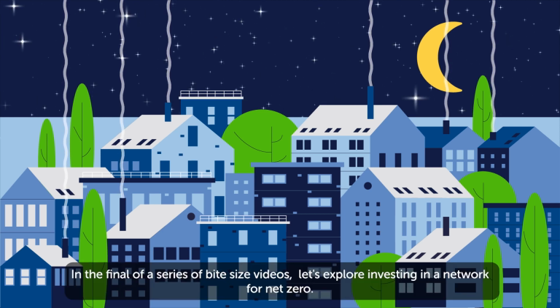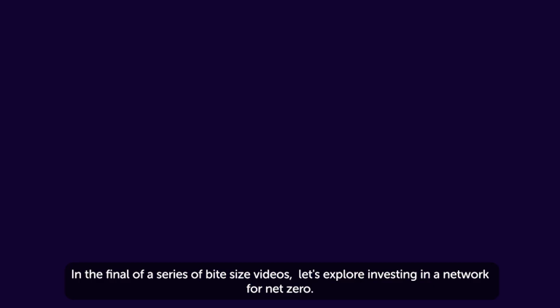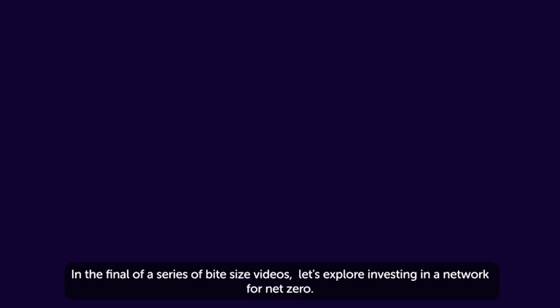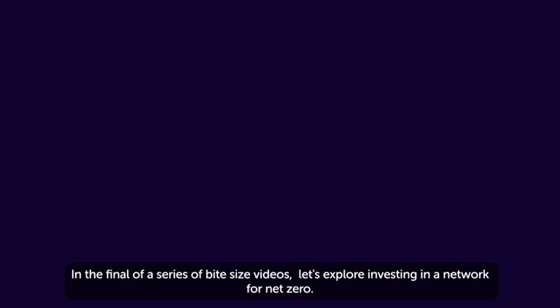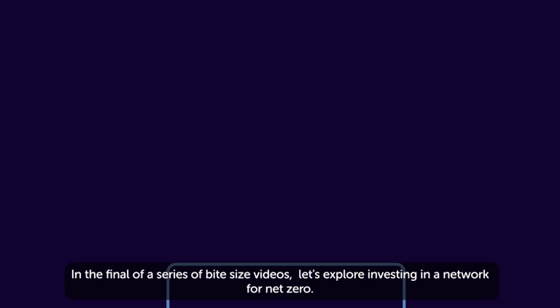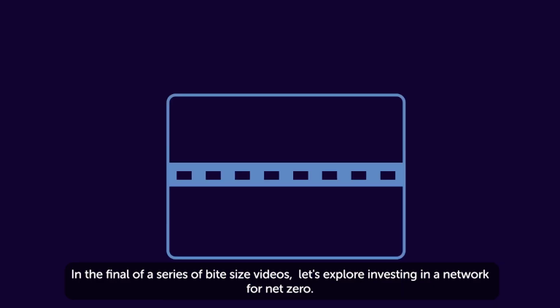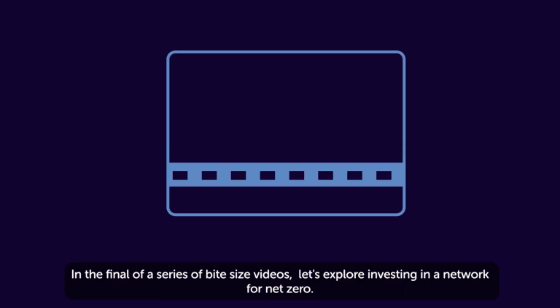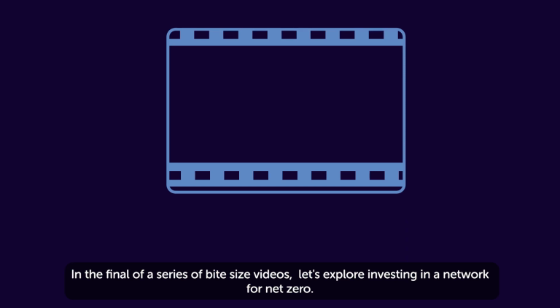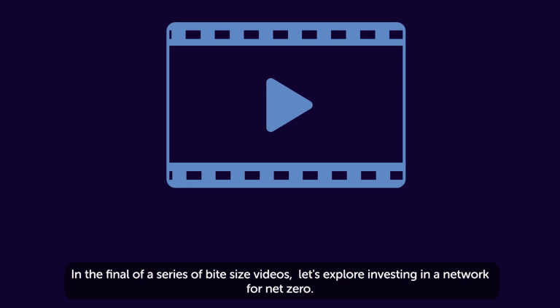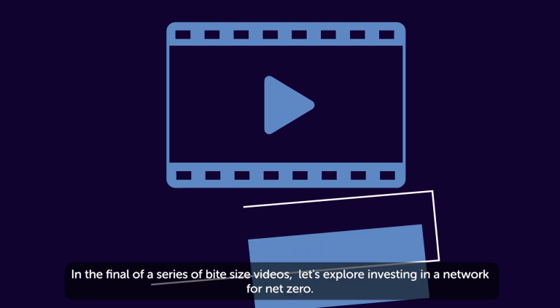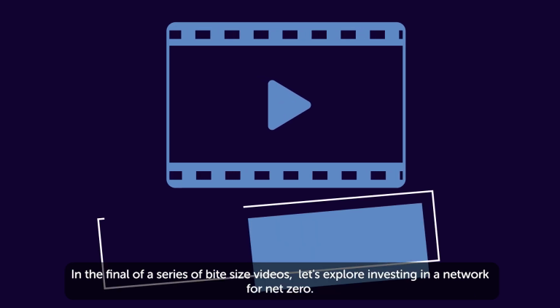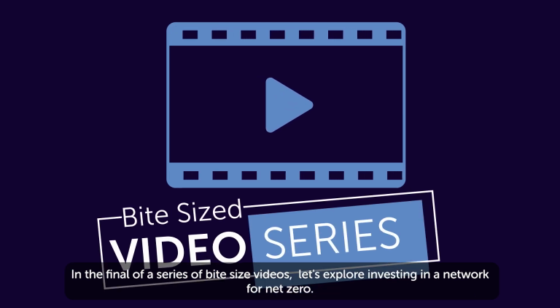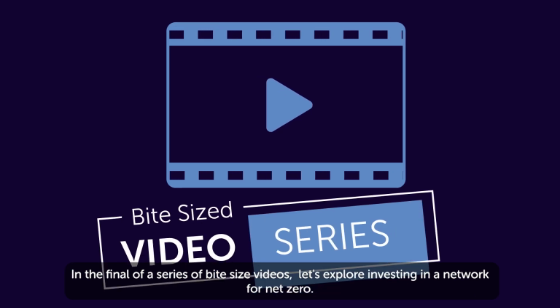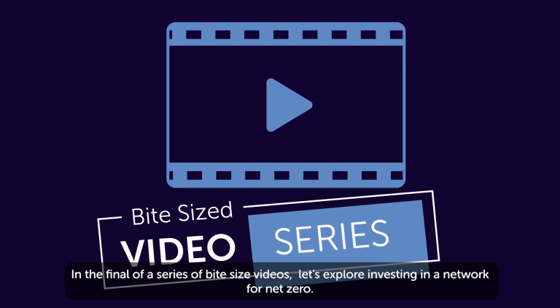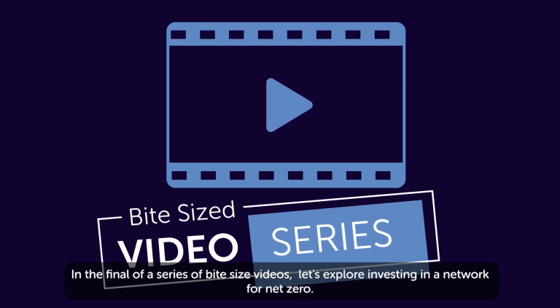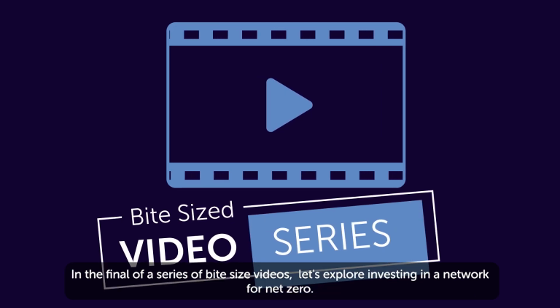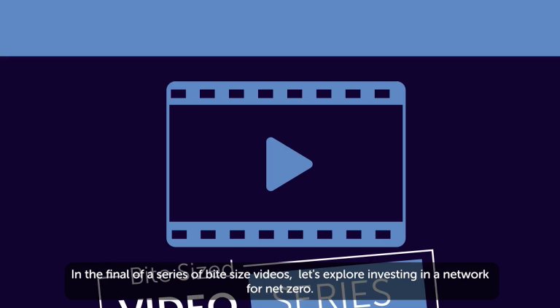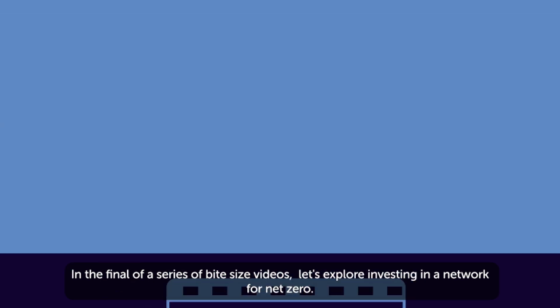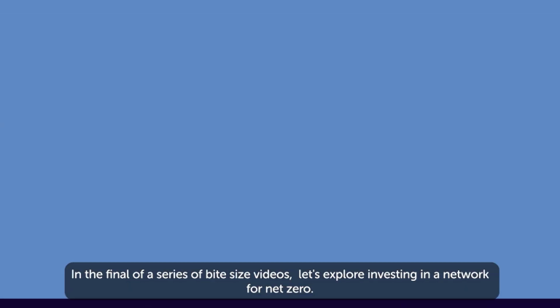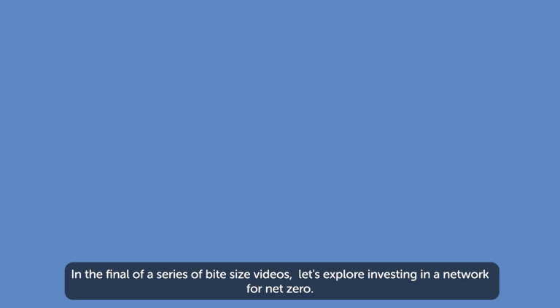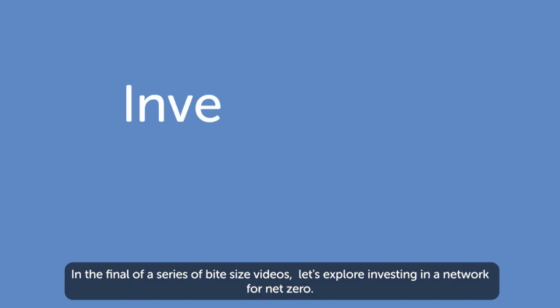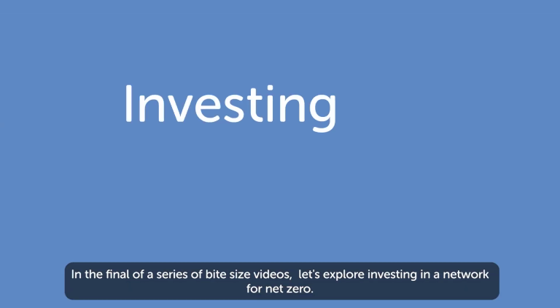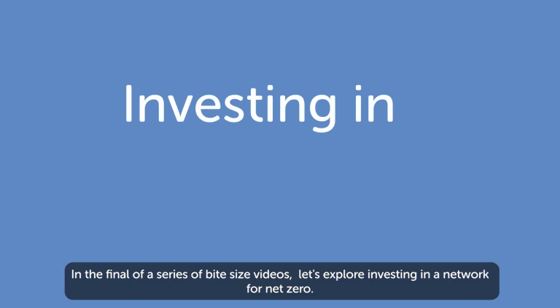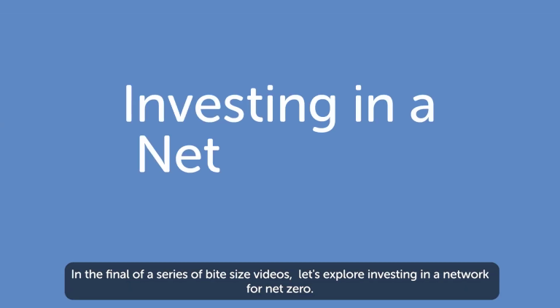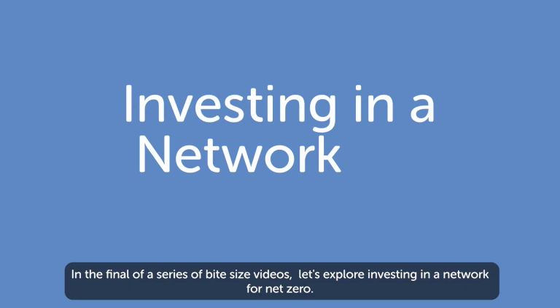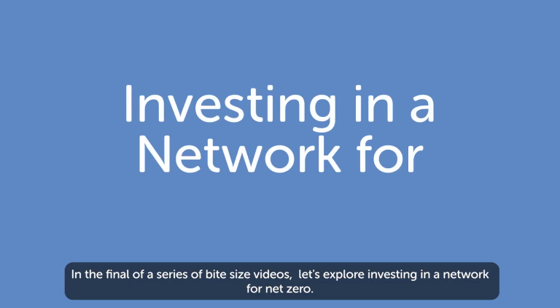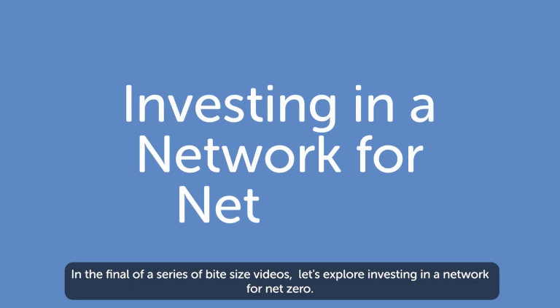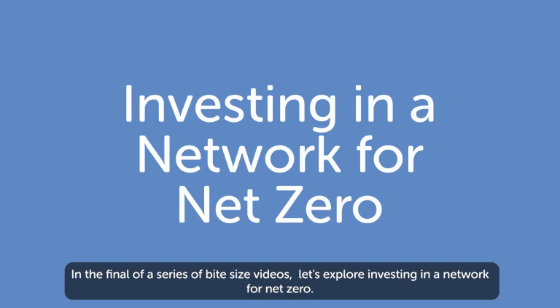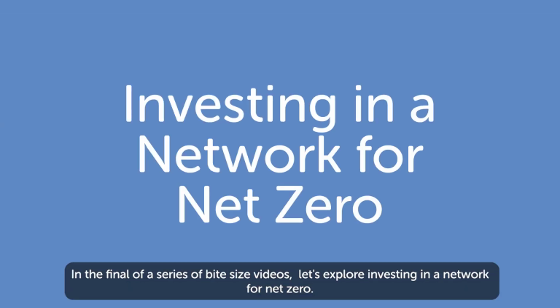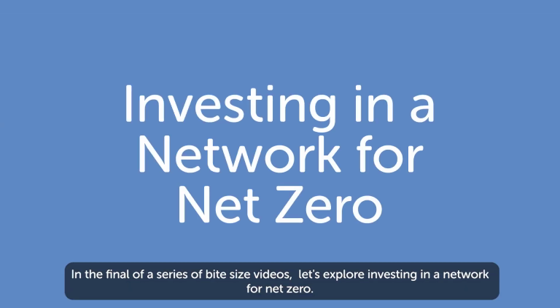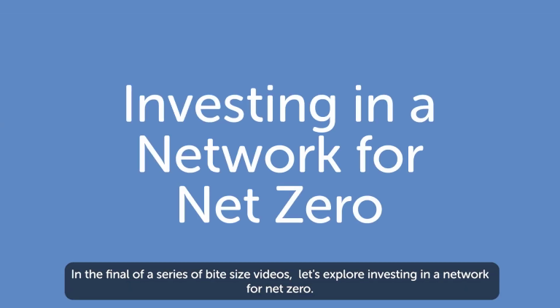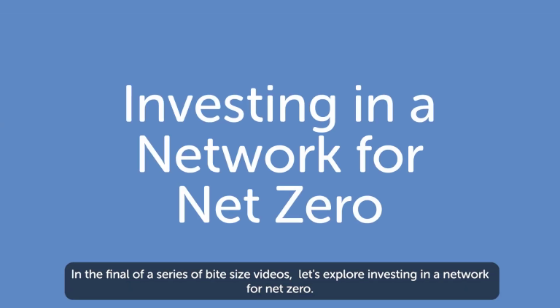In the final of a series of bite-sized videos, let's explore investing in a network for net-zero.